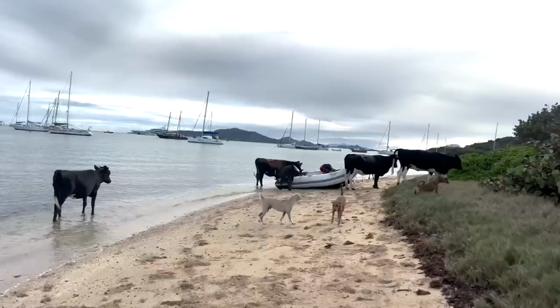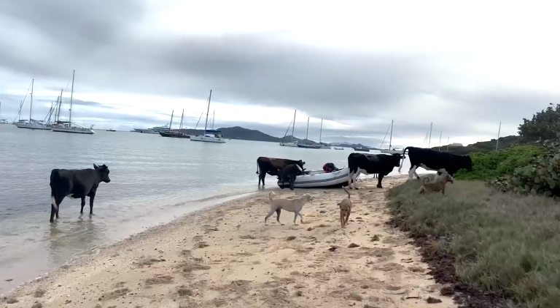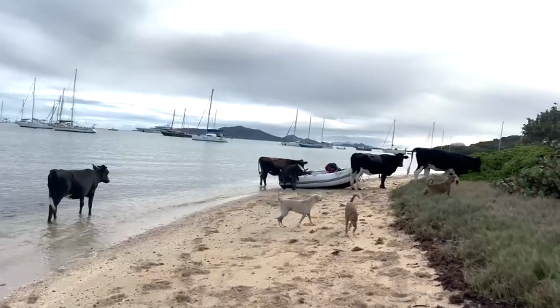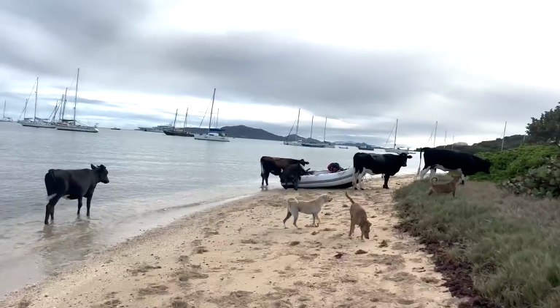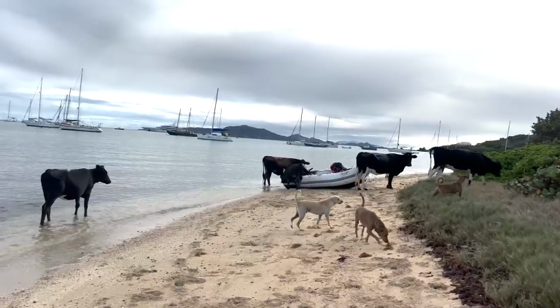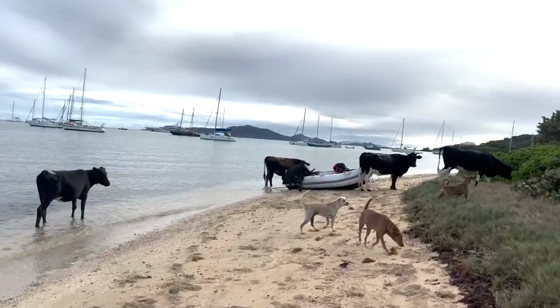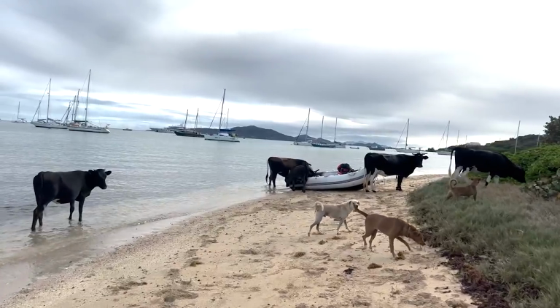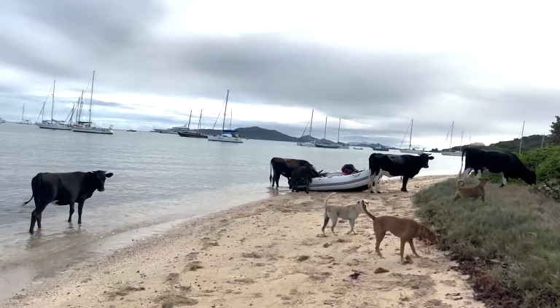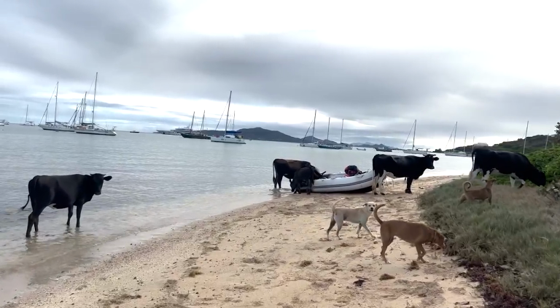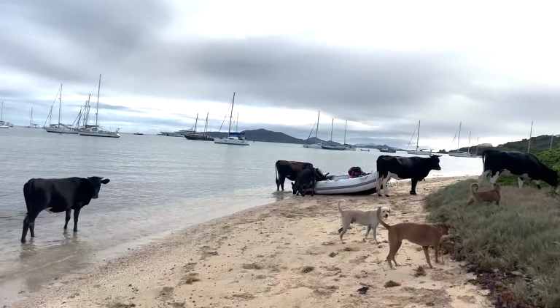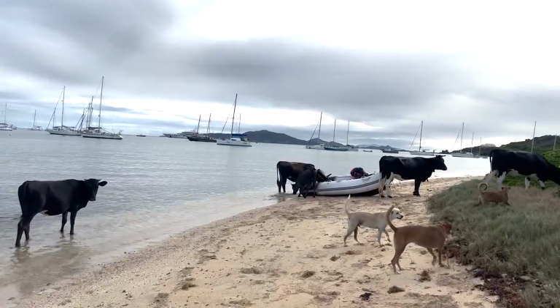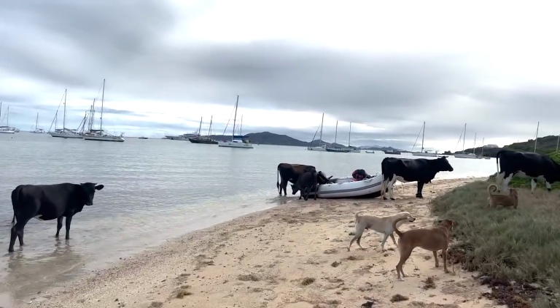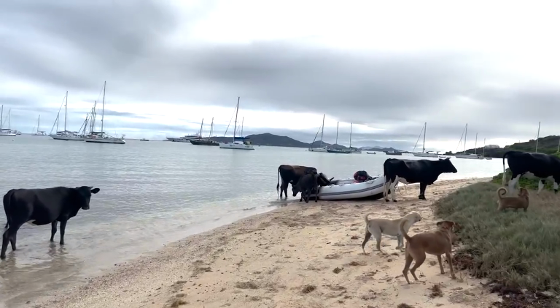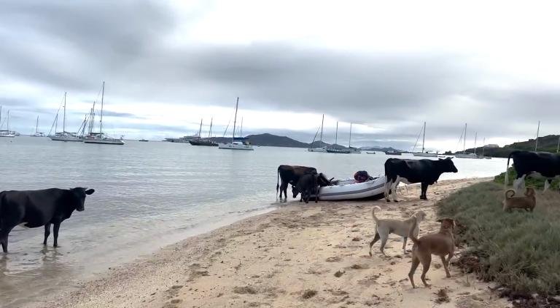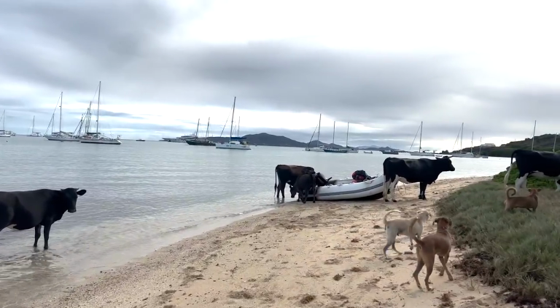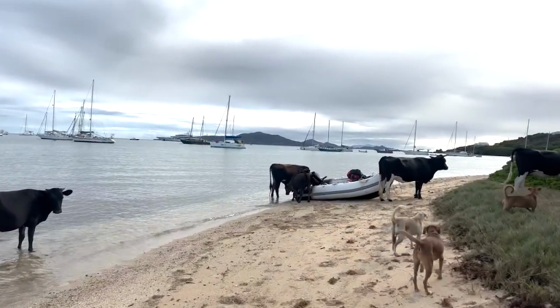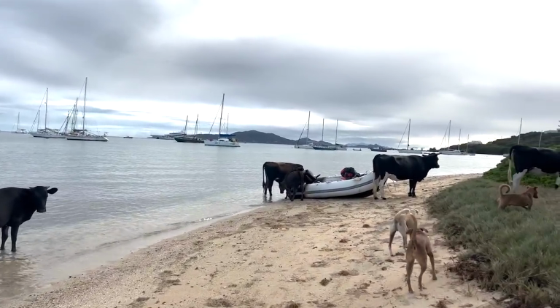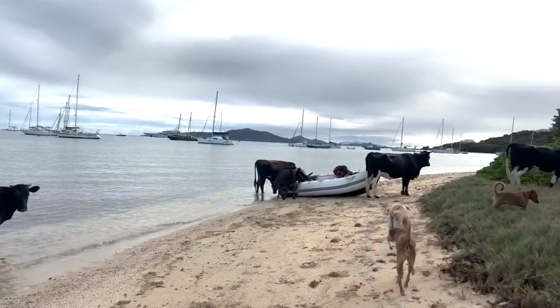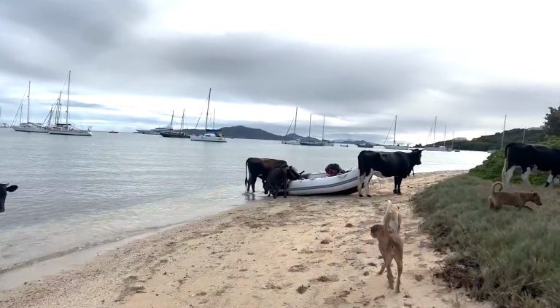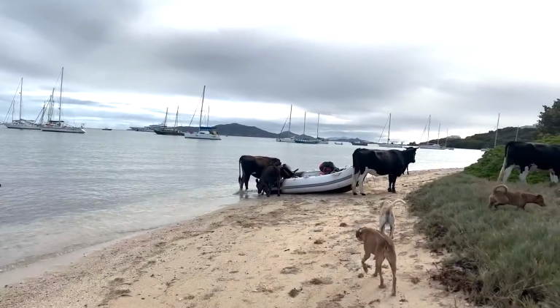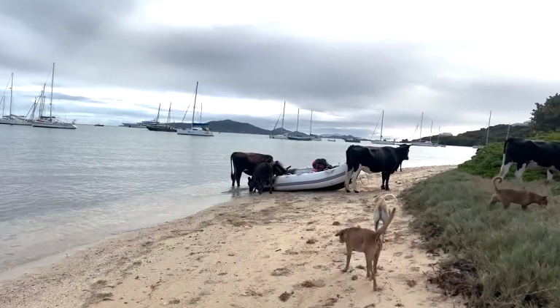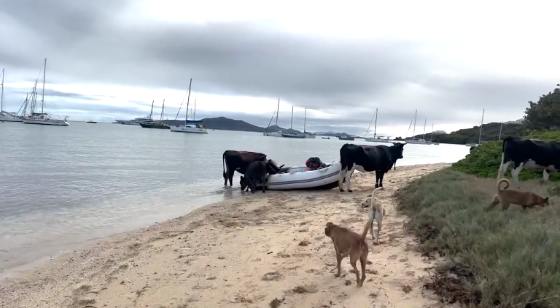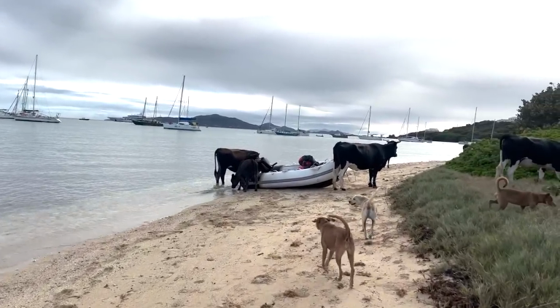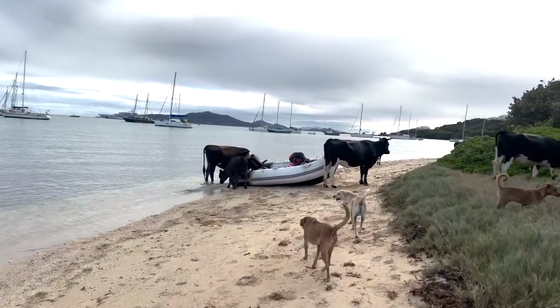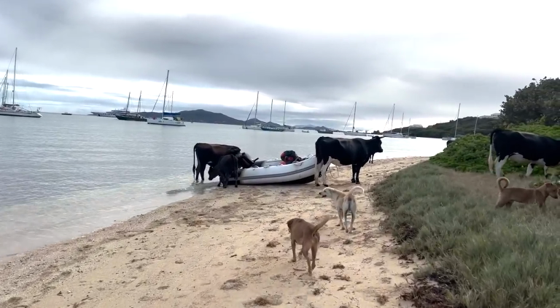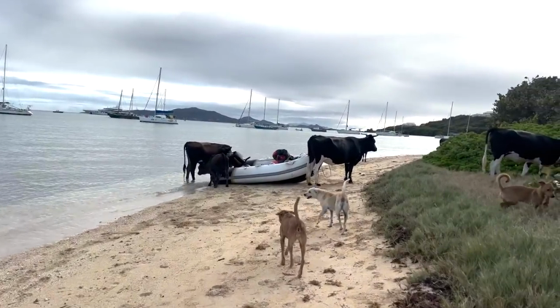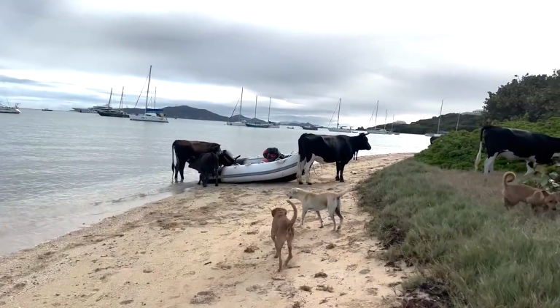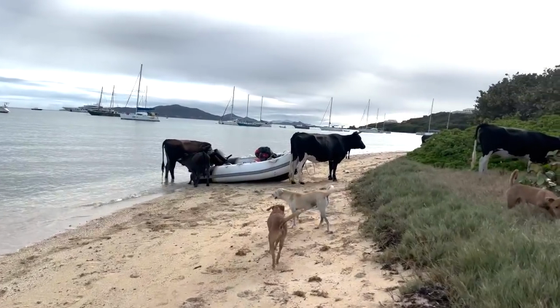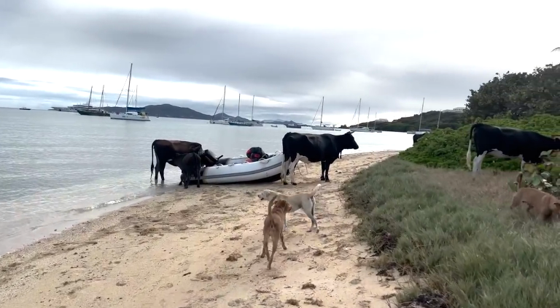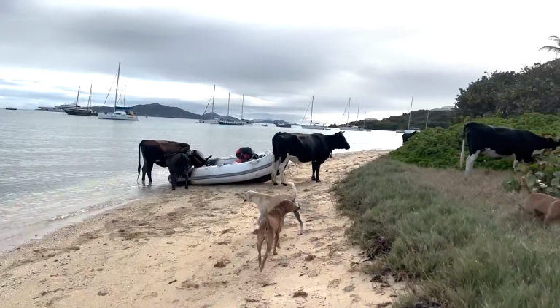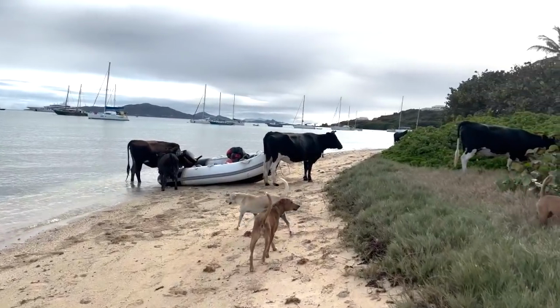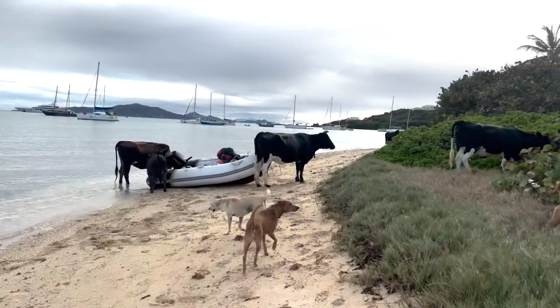We're trying to go to our dinghy but the cows are all over it again!